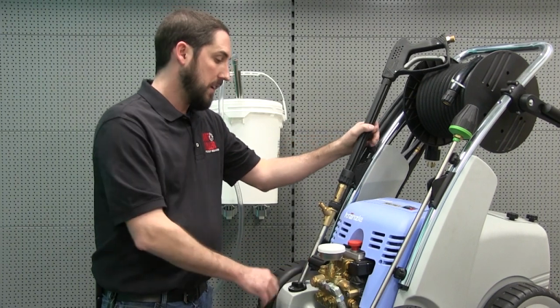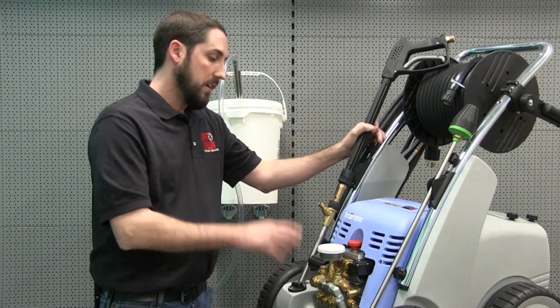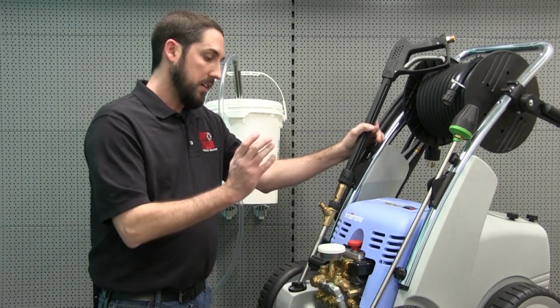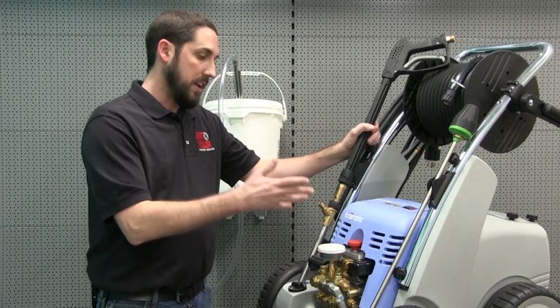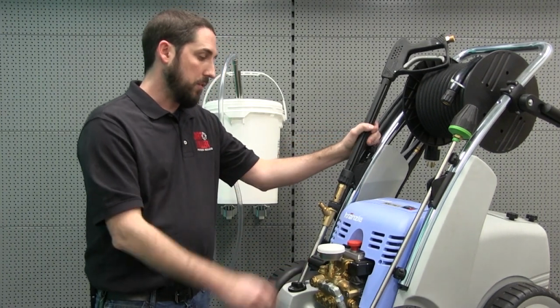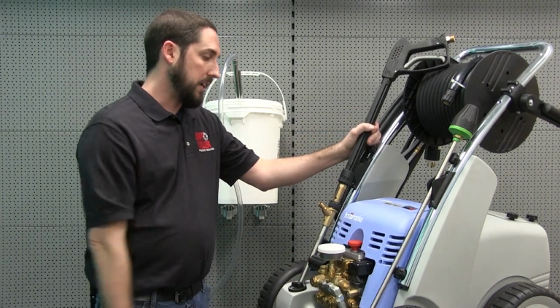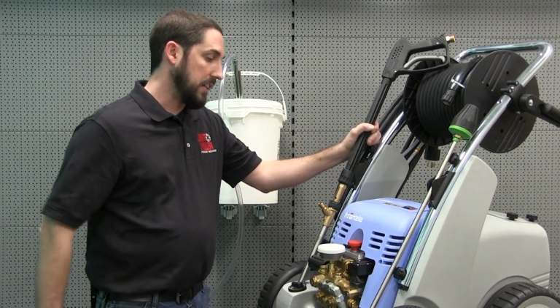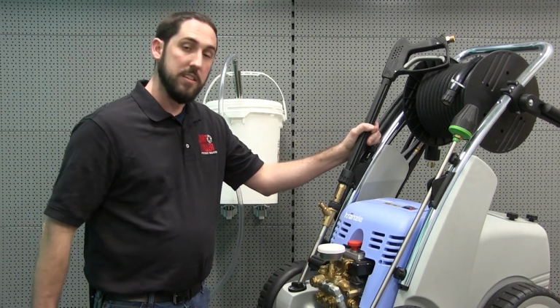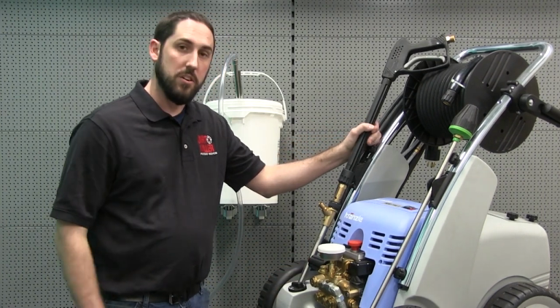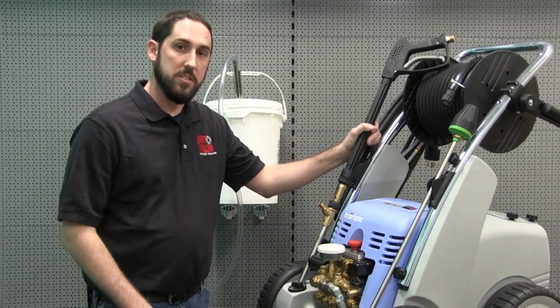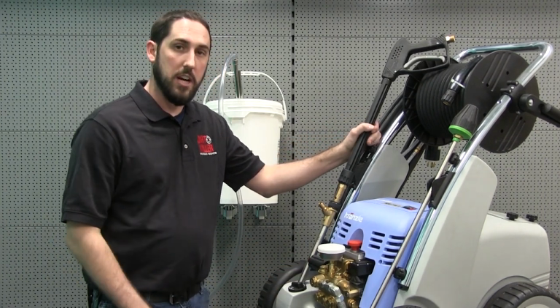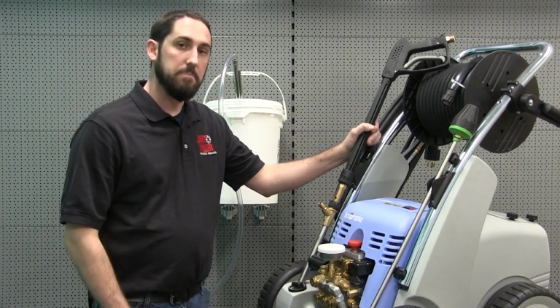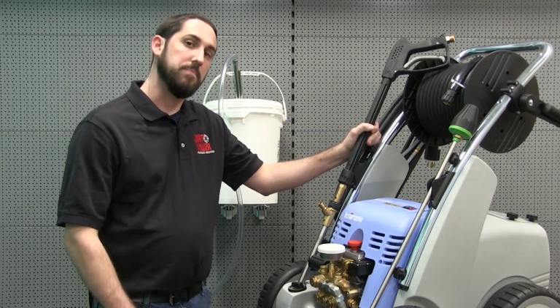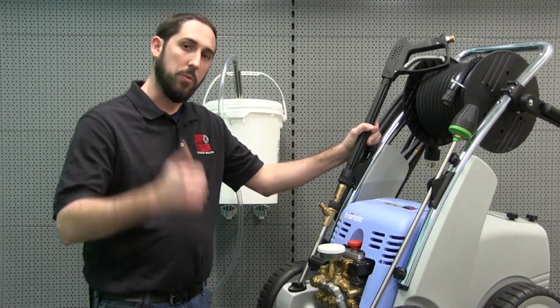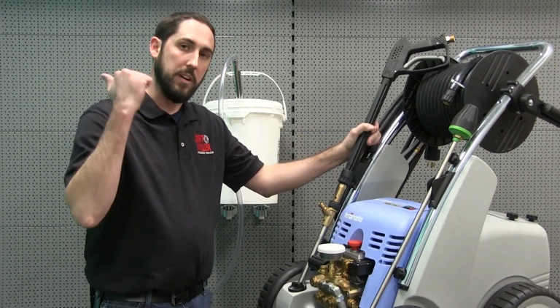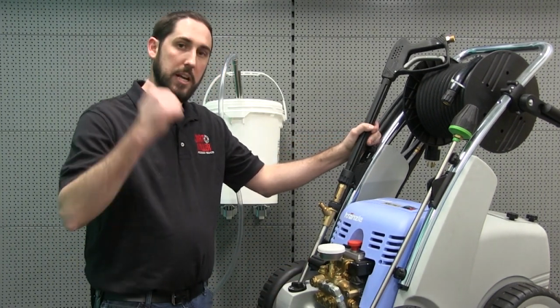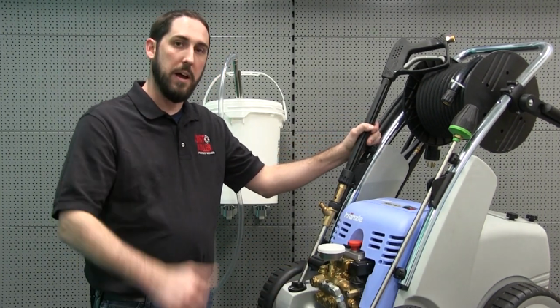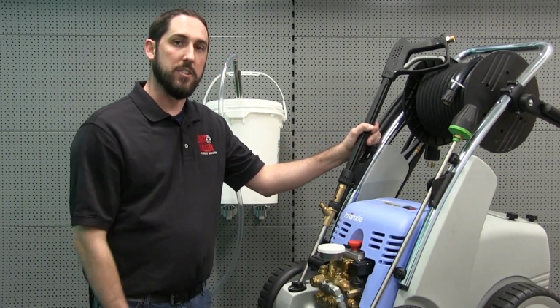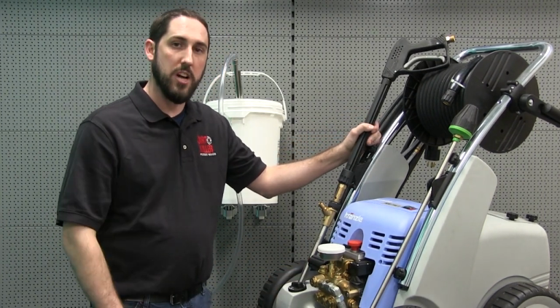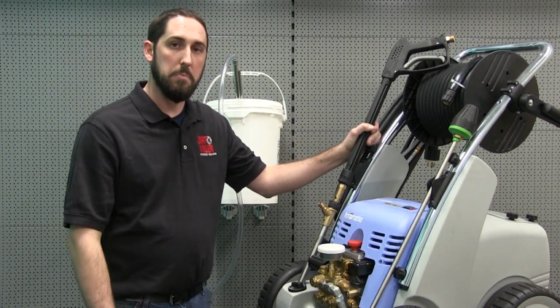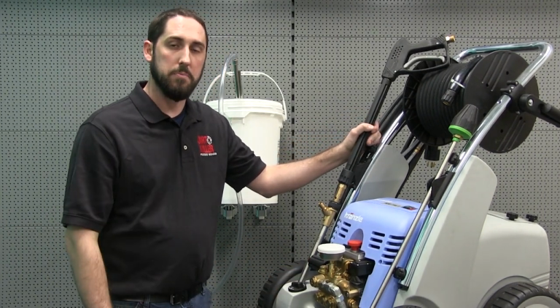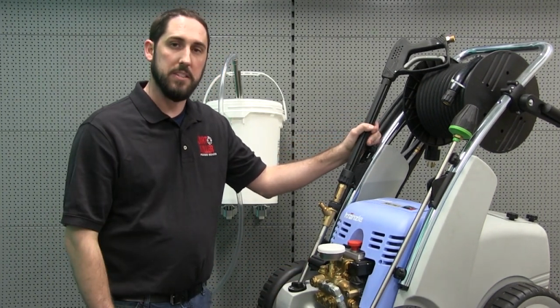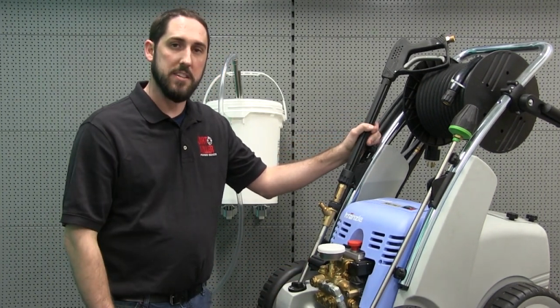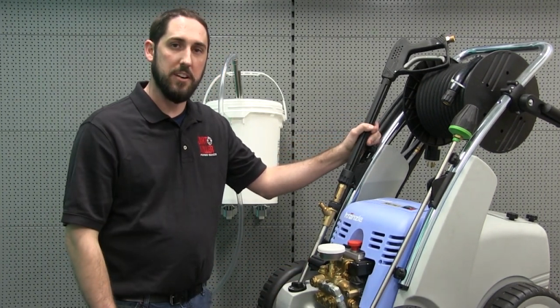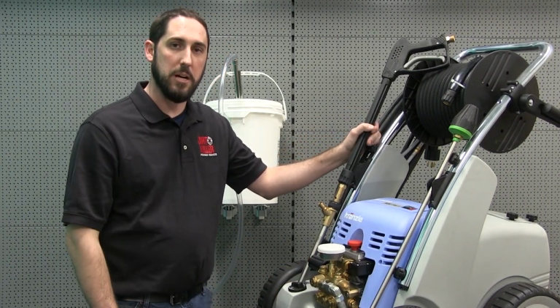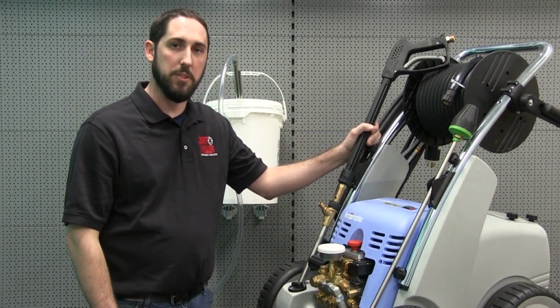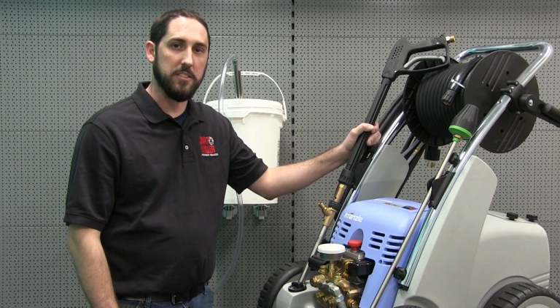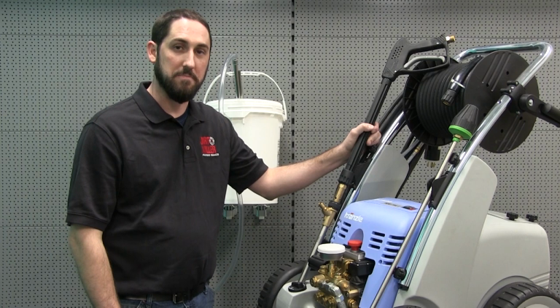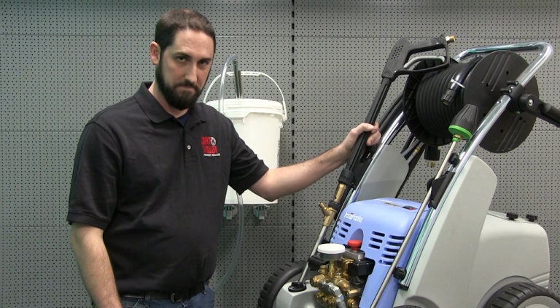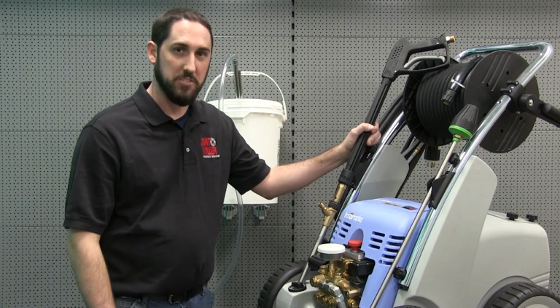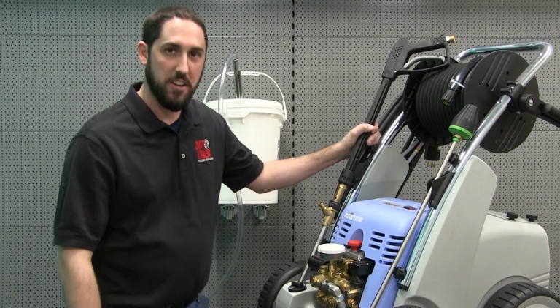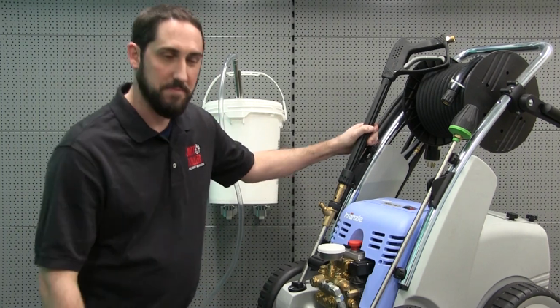Now that we've got this all set up, we're going to head back to the shop and test it out on a couple of things. See you there.